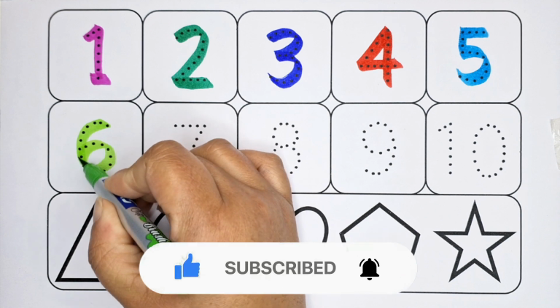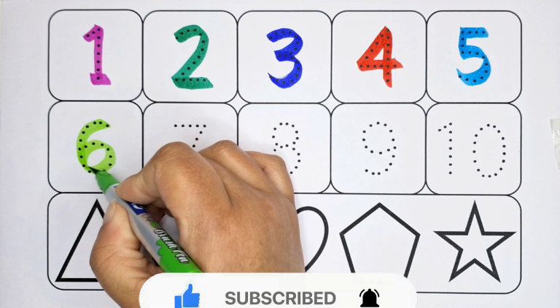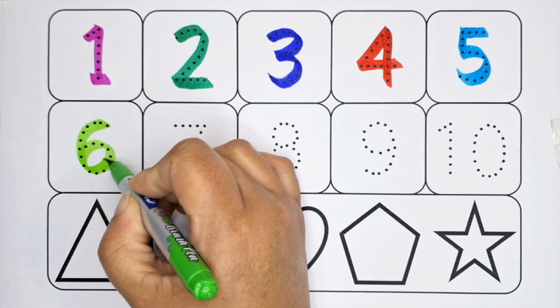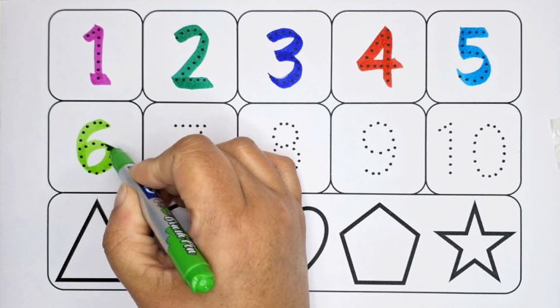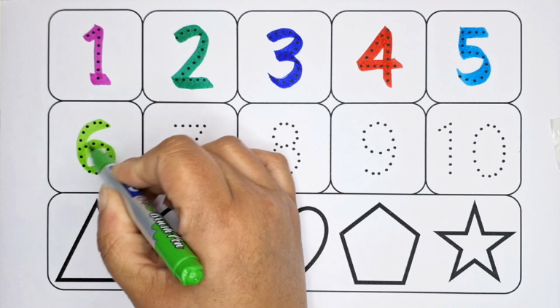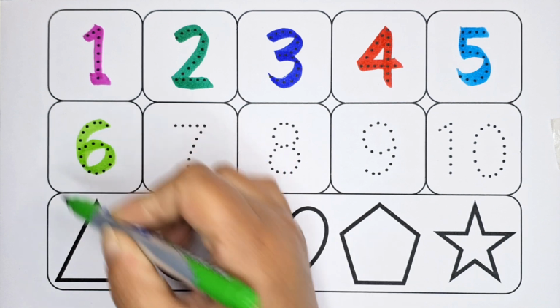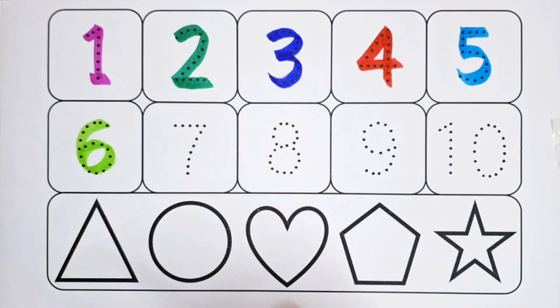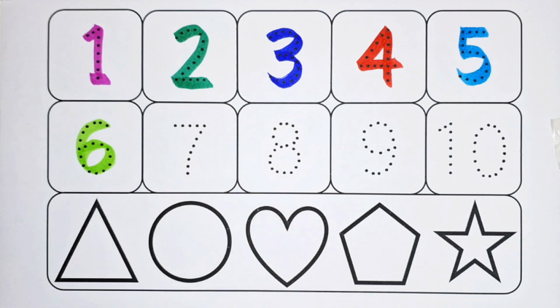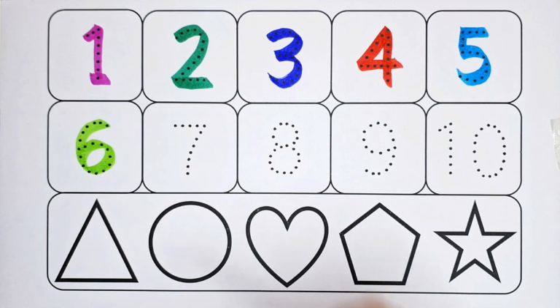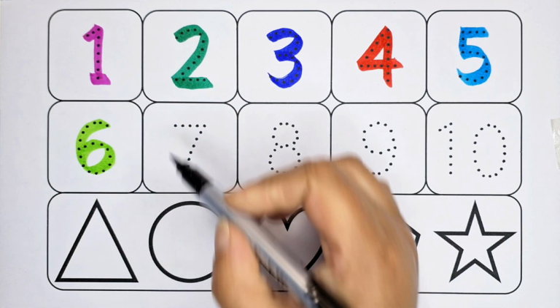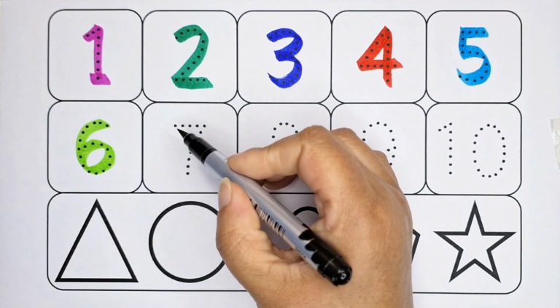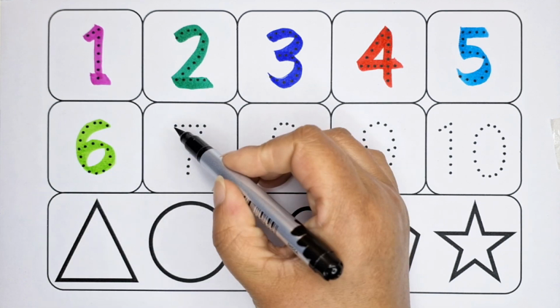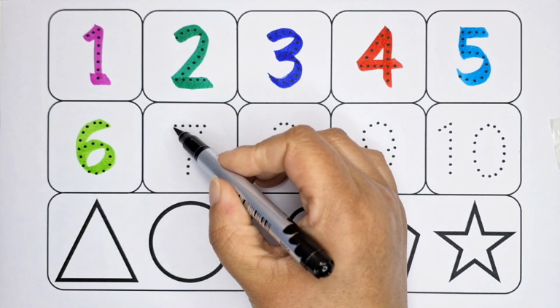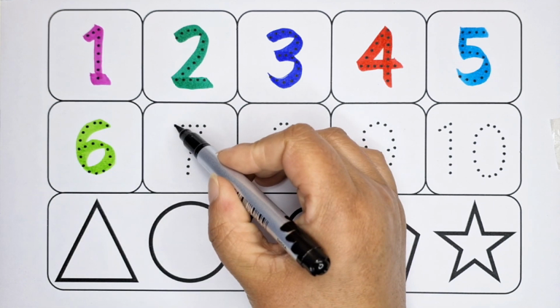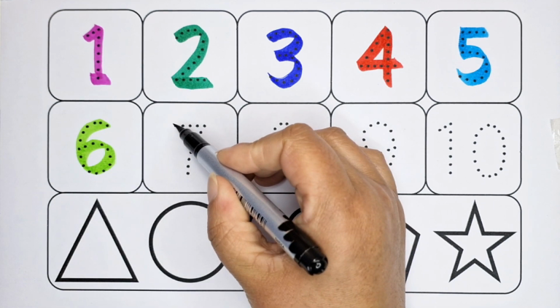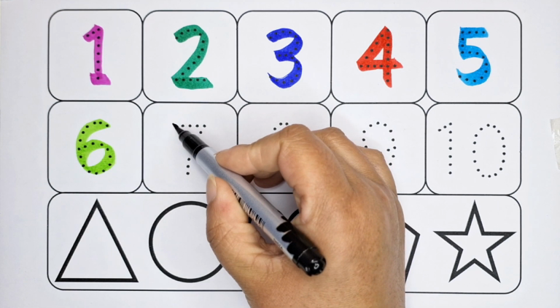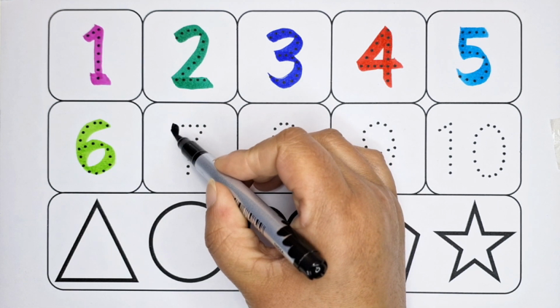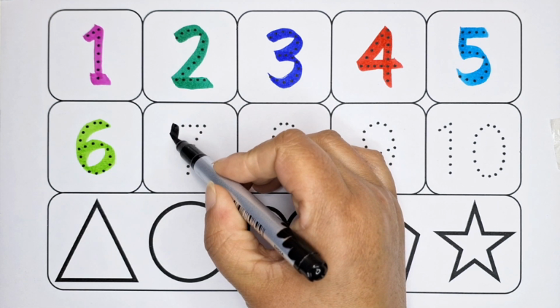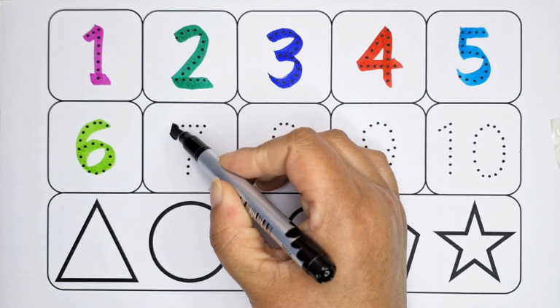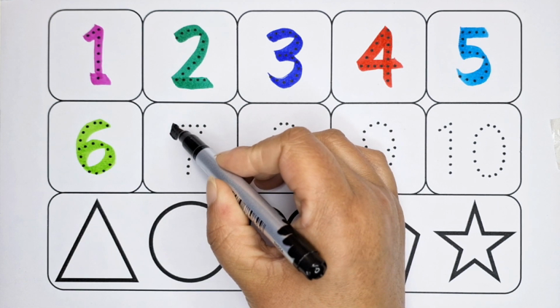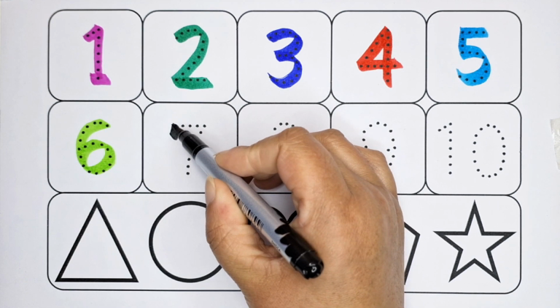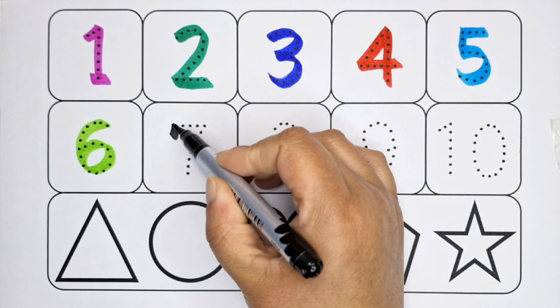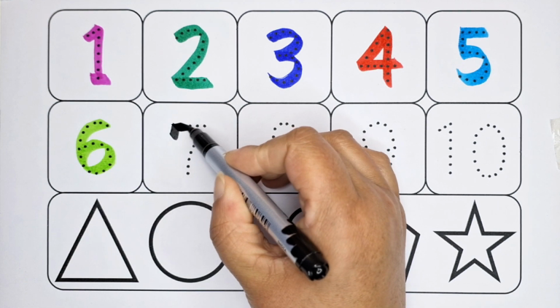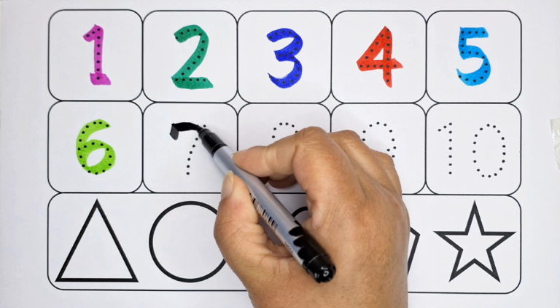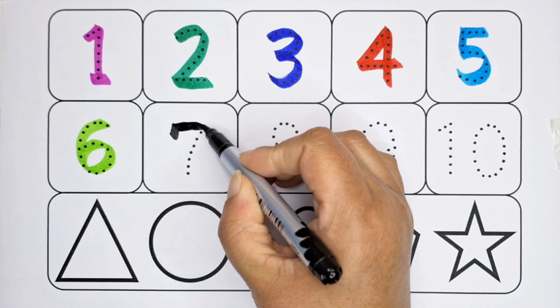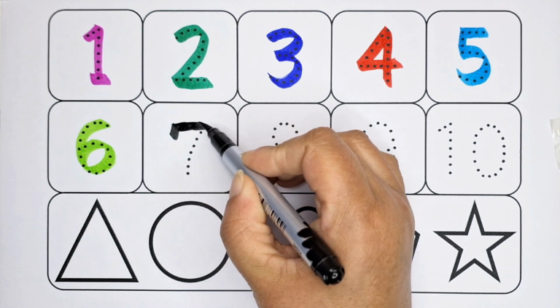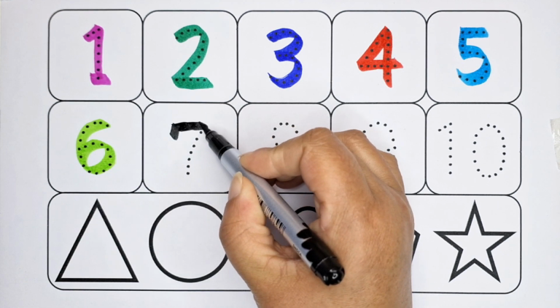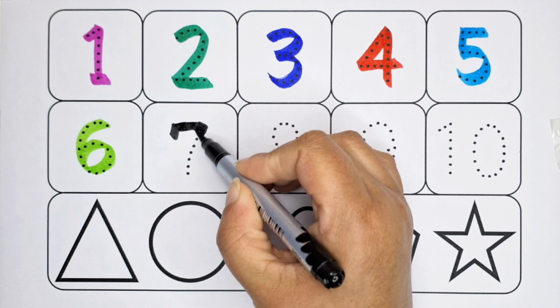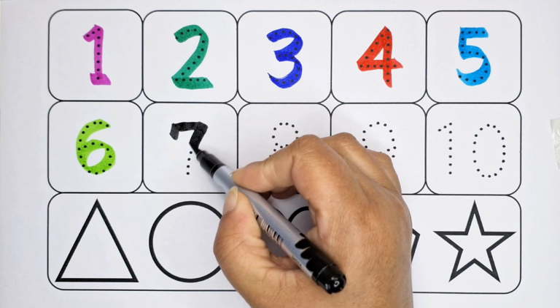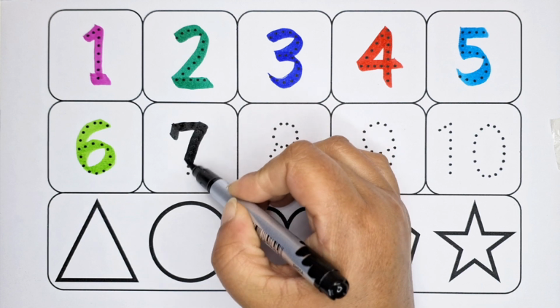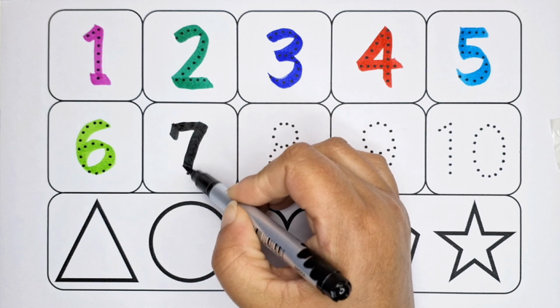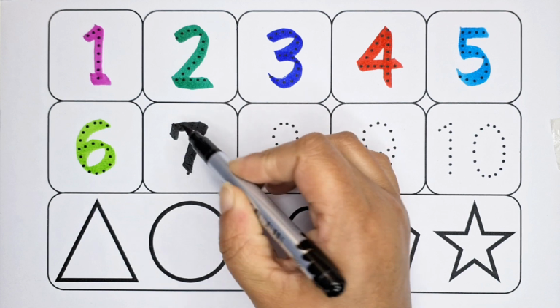Five — it is number five. Six — it is number six. Seven — it is number seven.